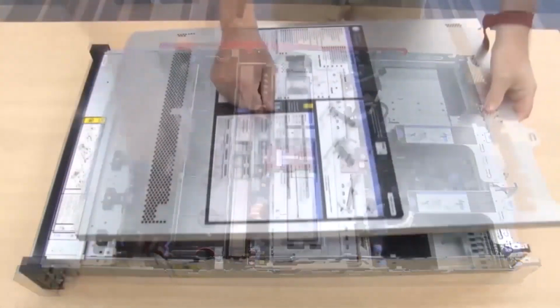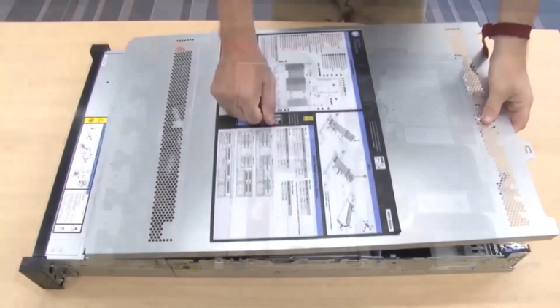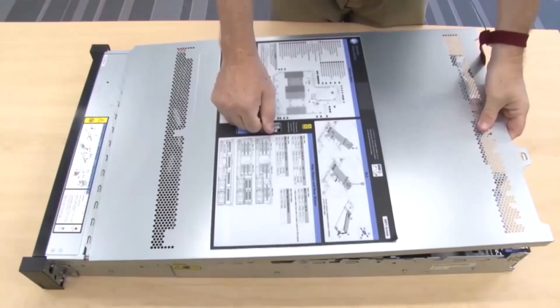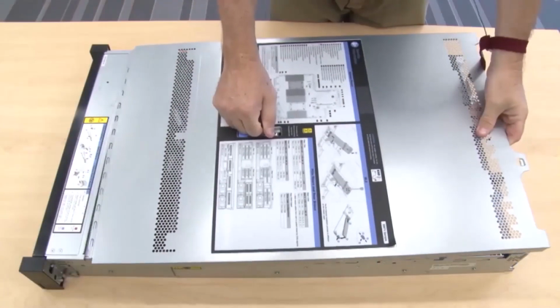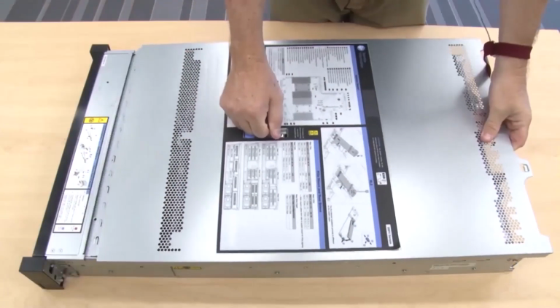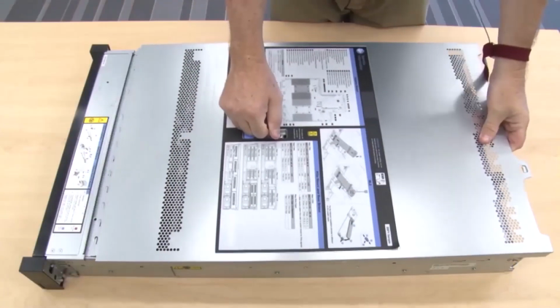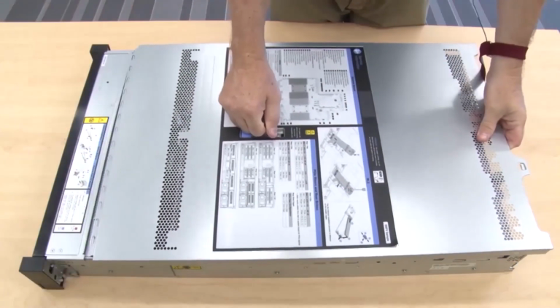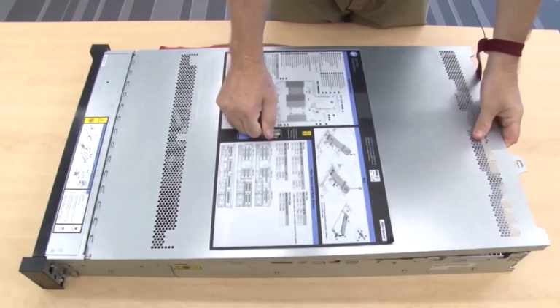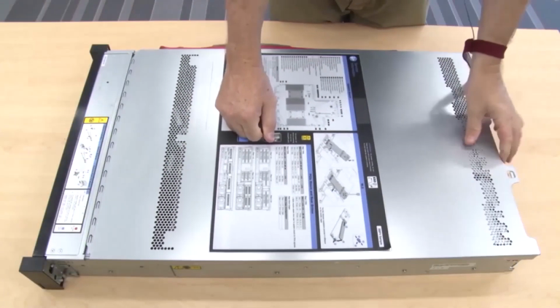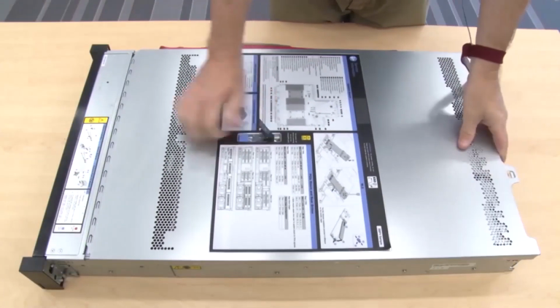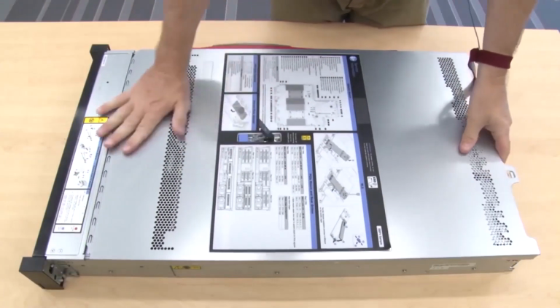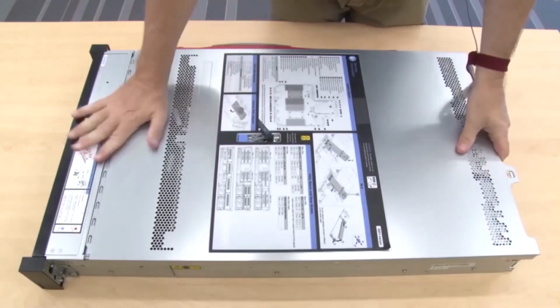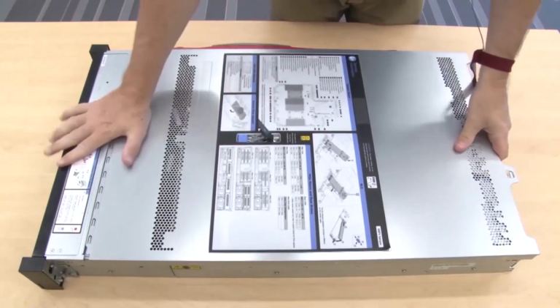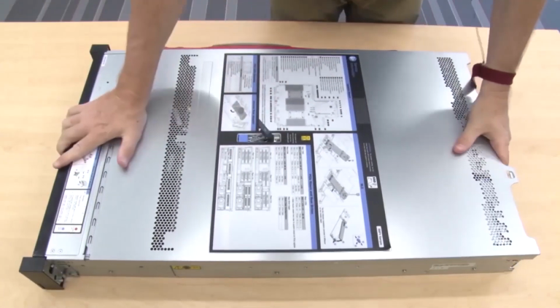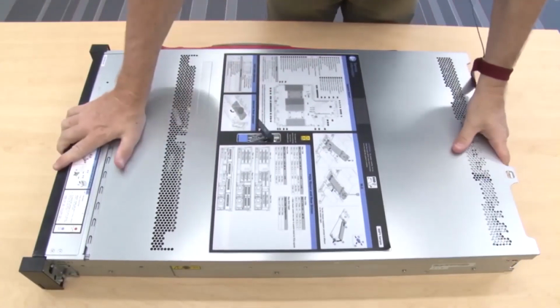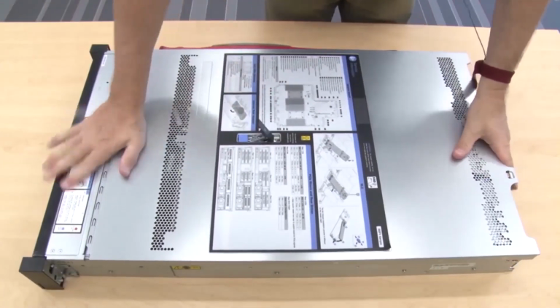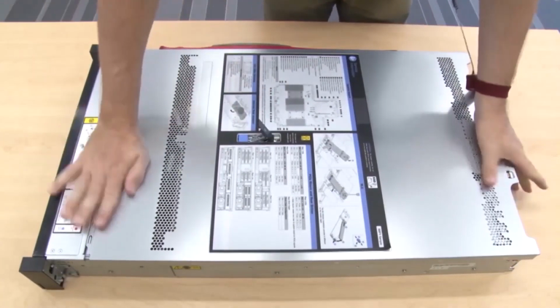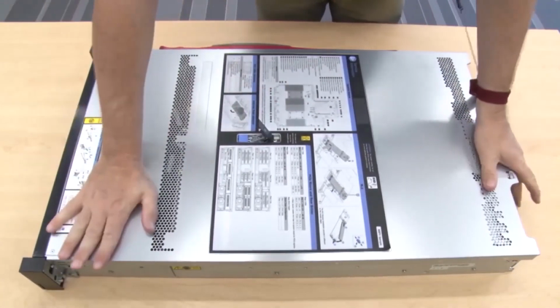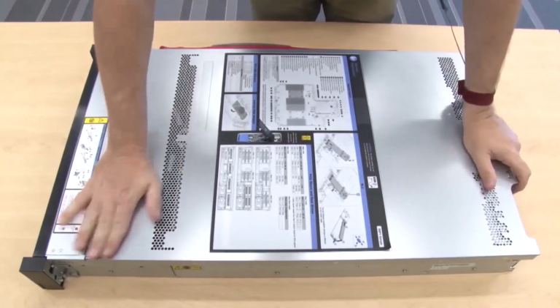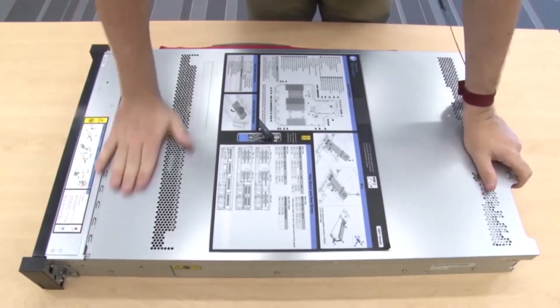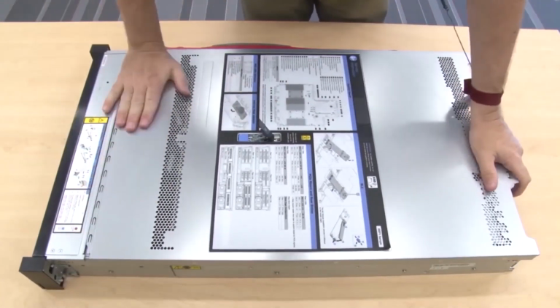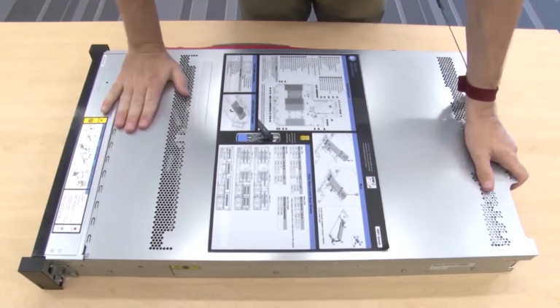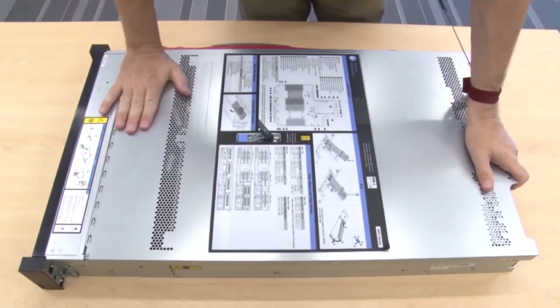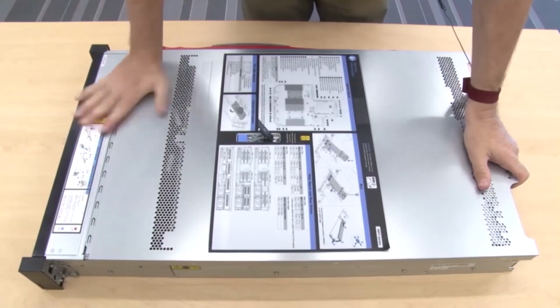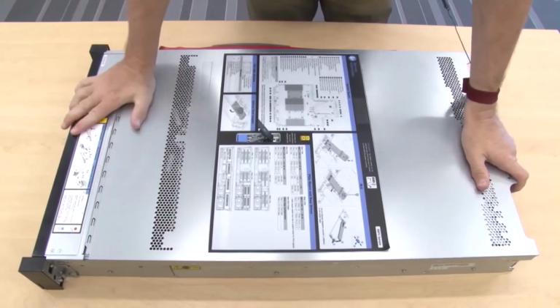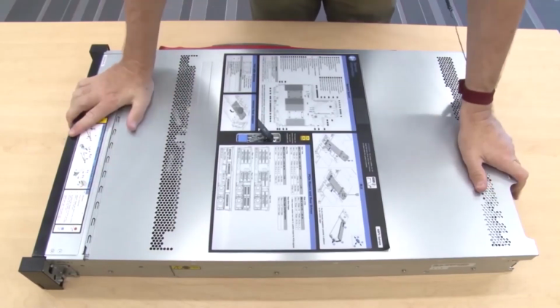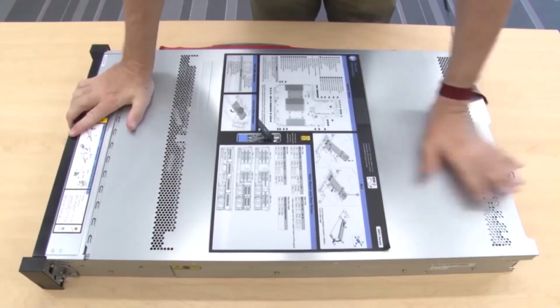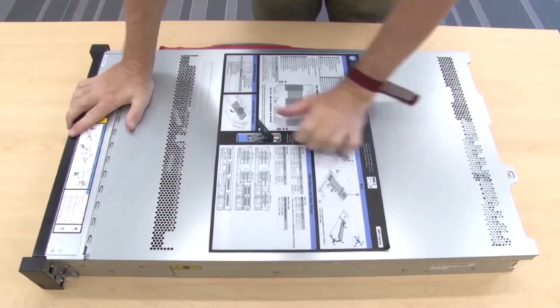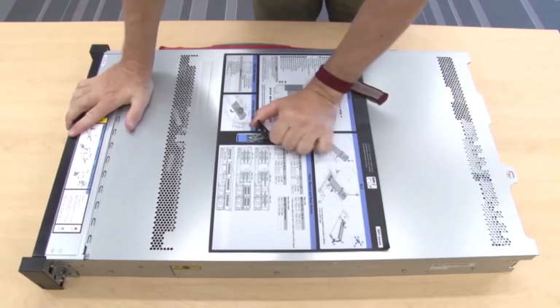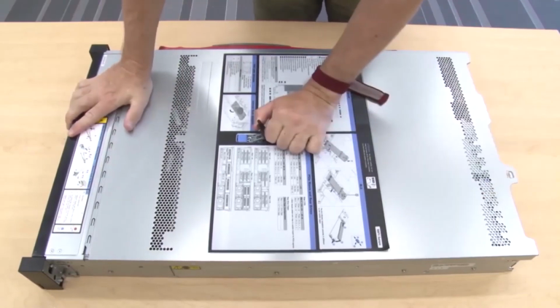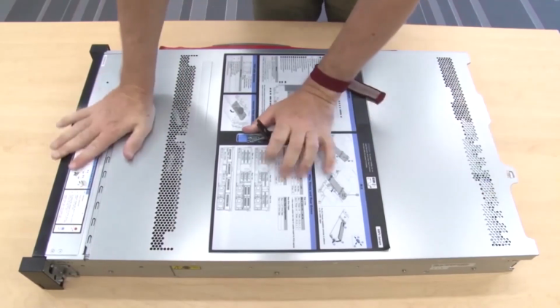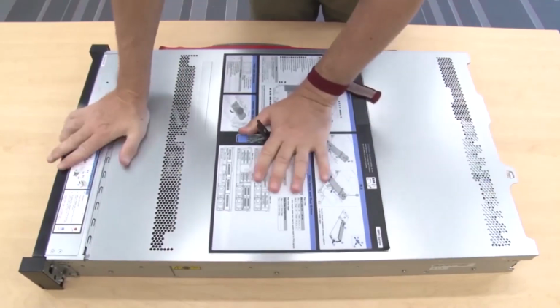Install the top cover. Press the latch next to the backplane.